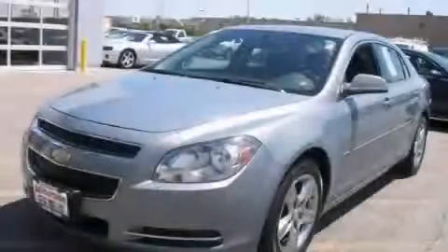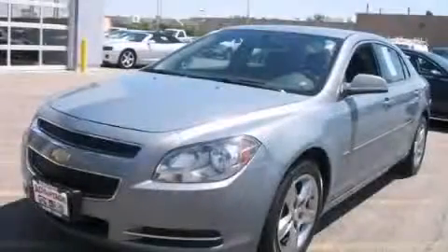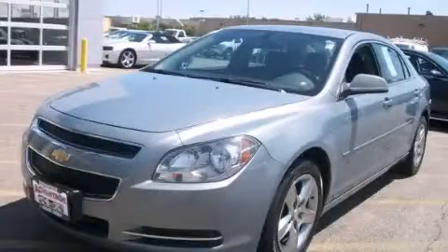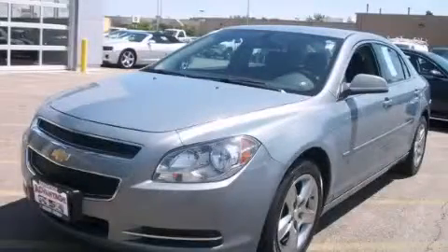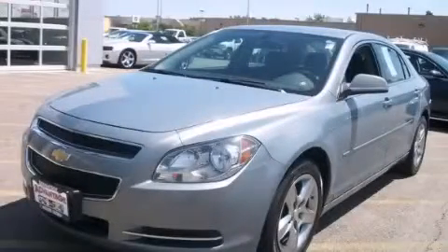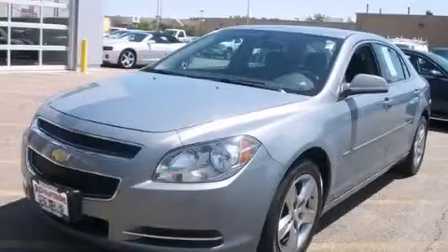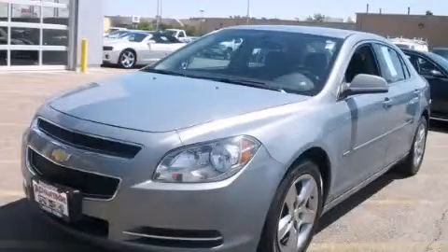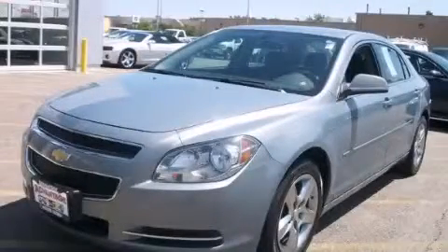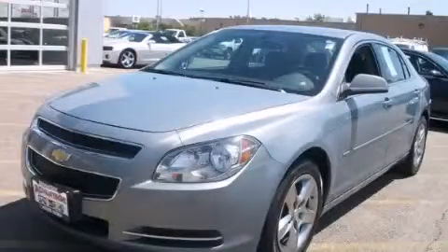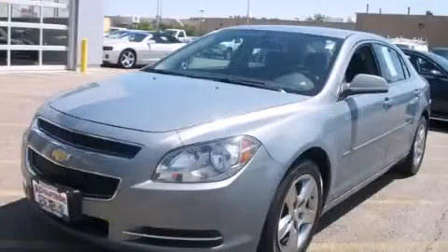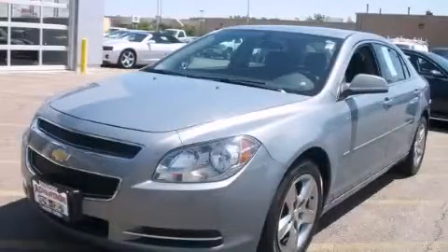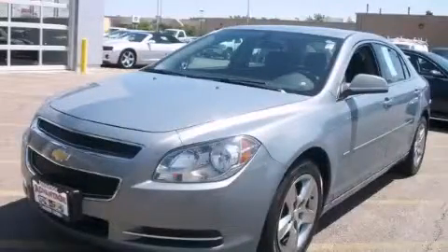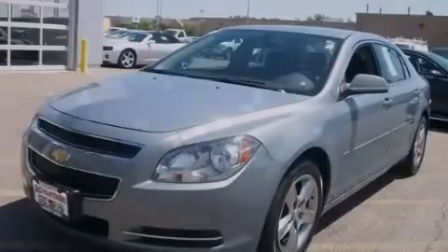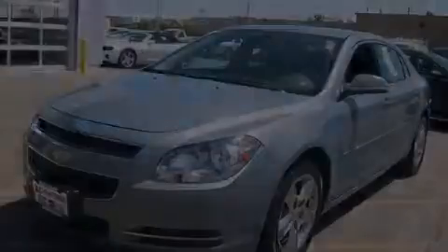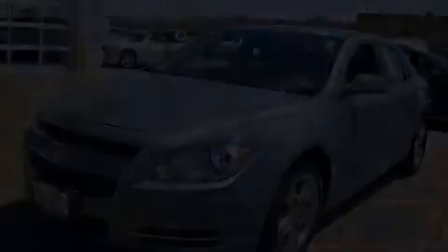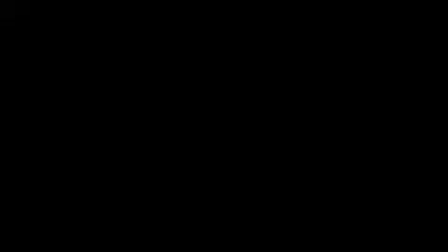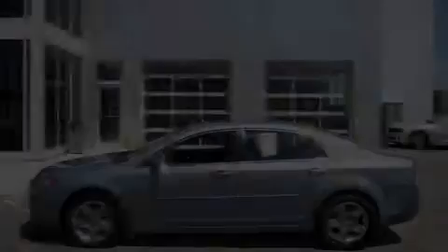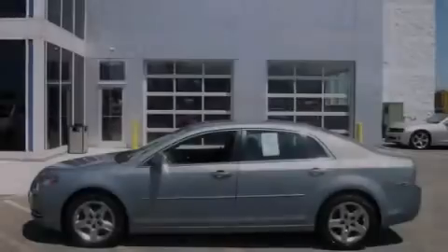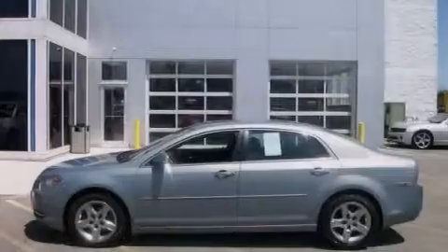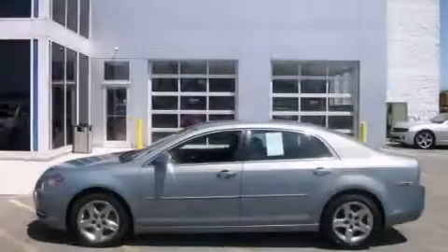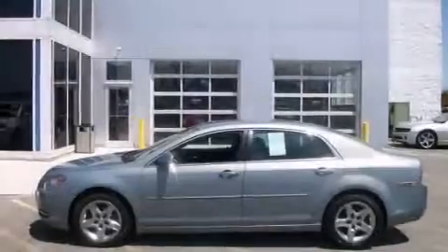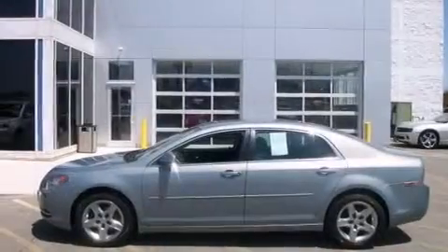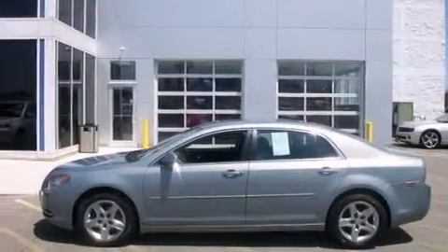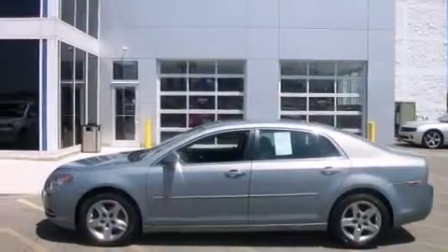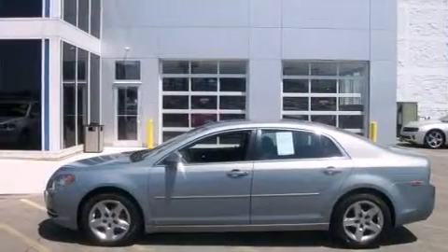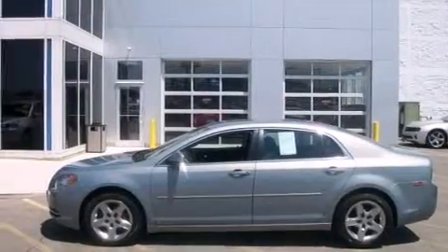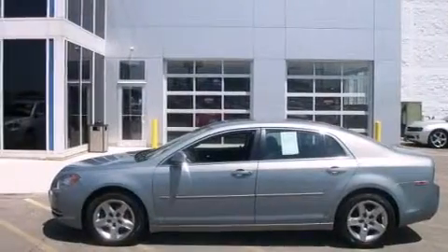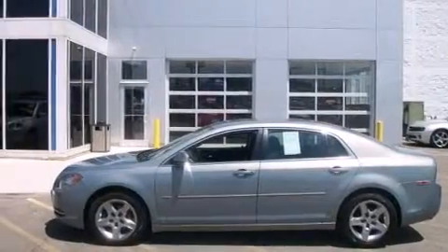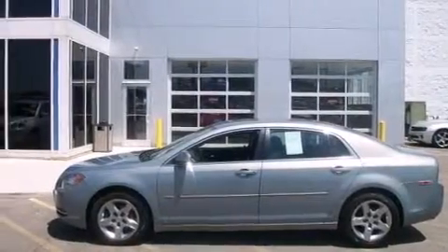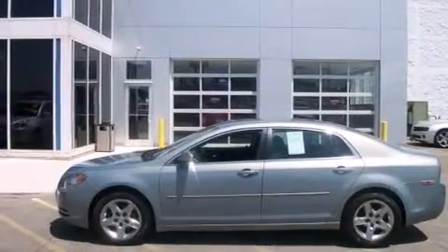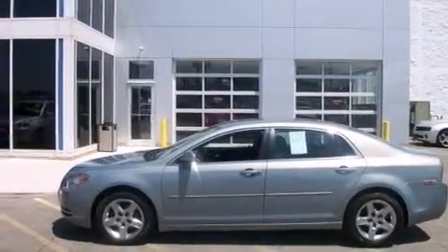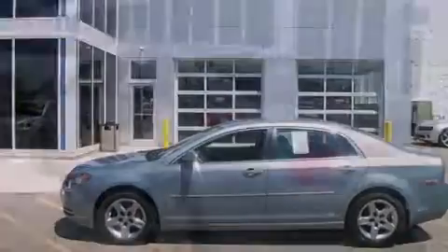This is a 2009 Chevrolet Malibu. It features a 2.4-liter four-cylinder engine and an automatic transmission.